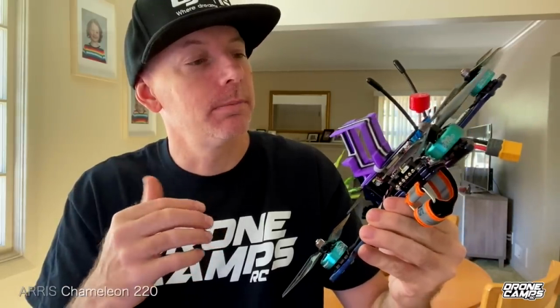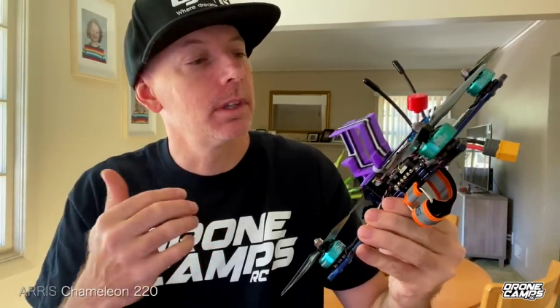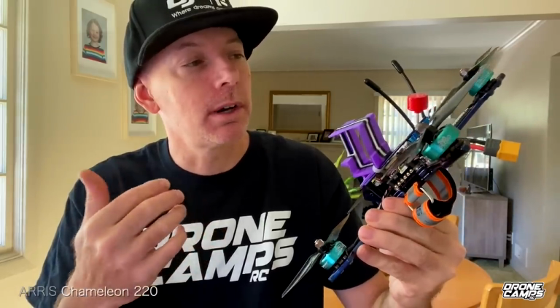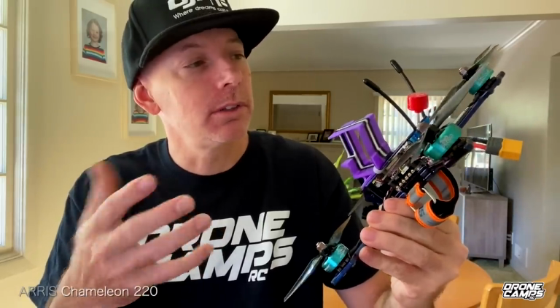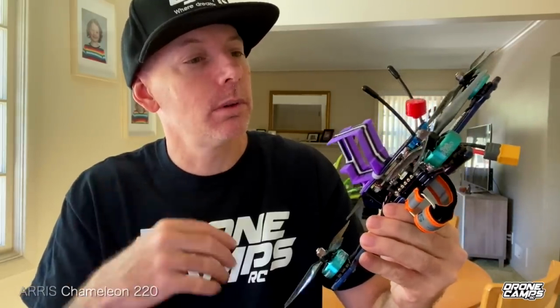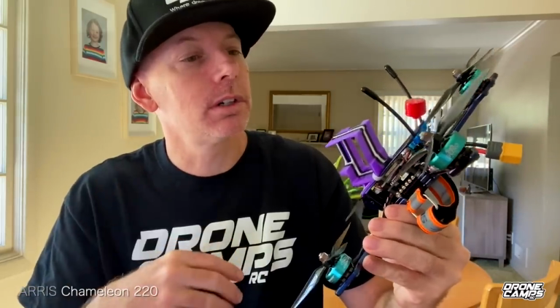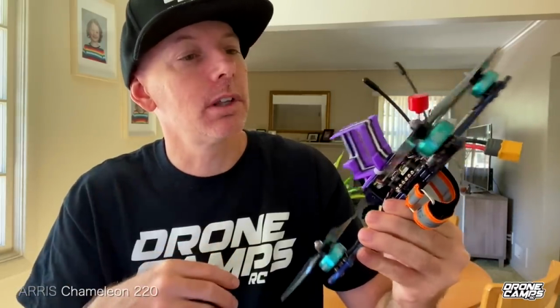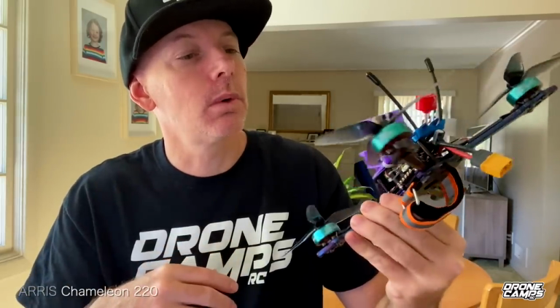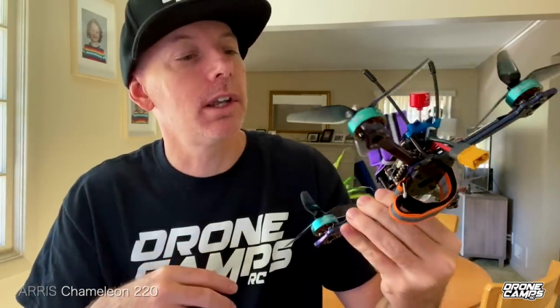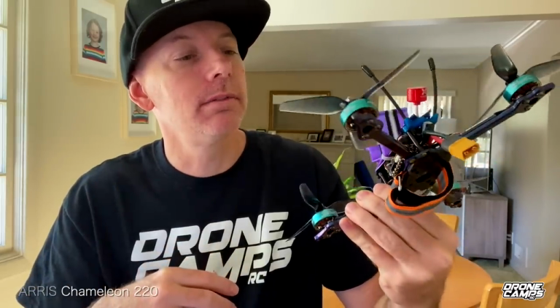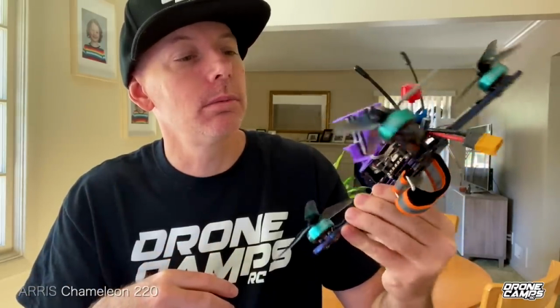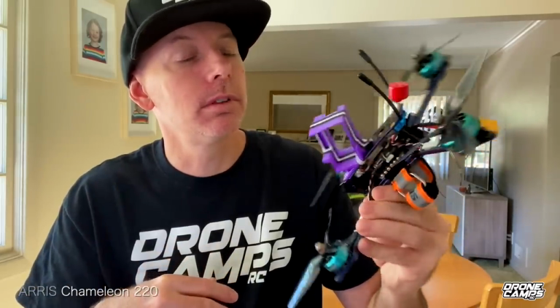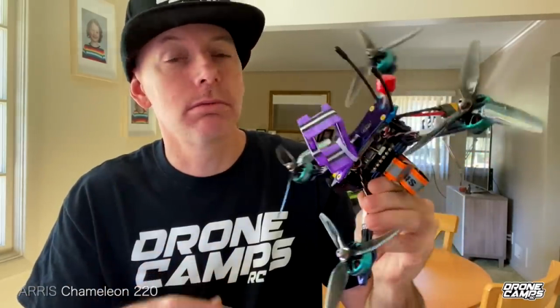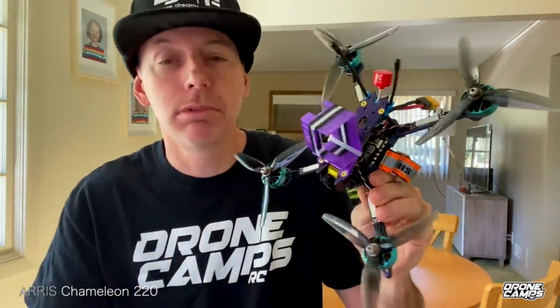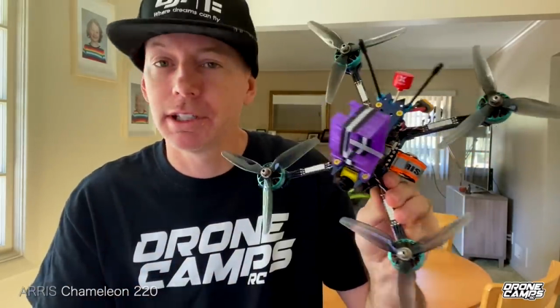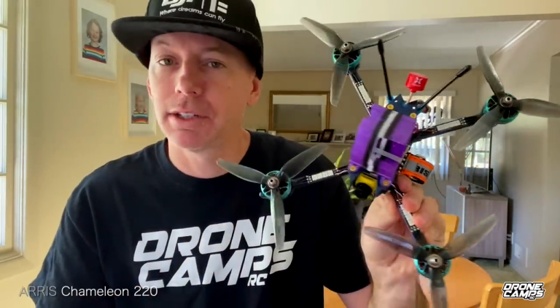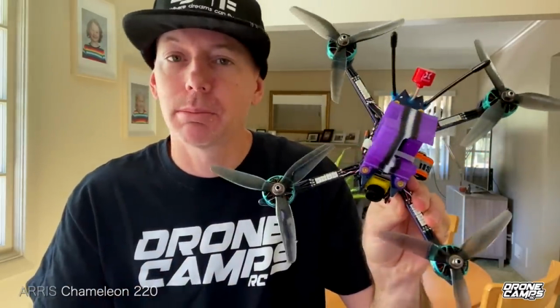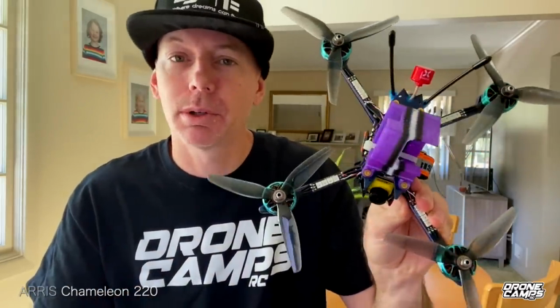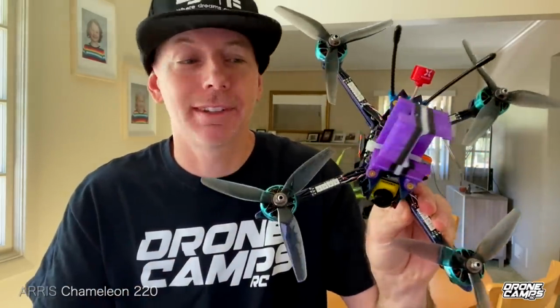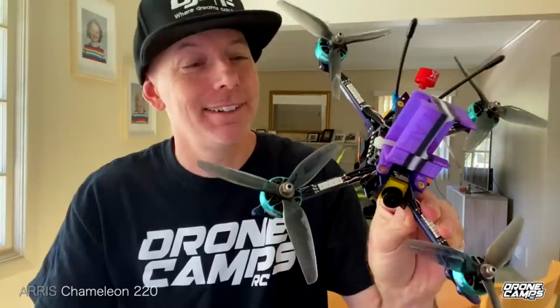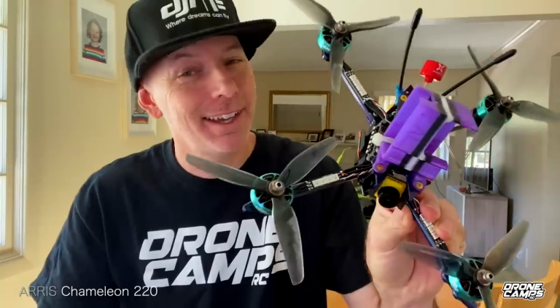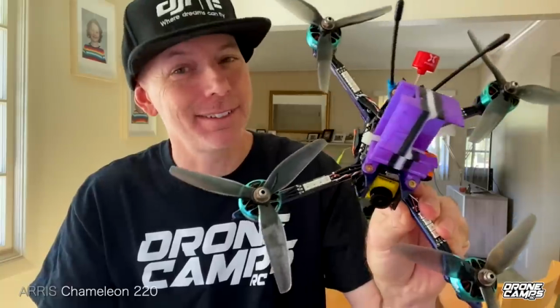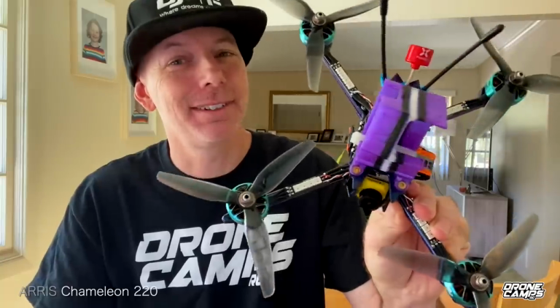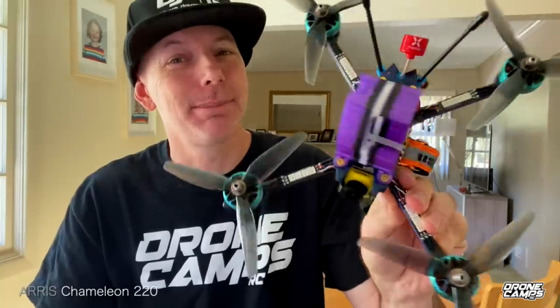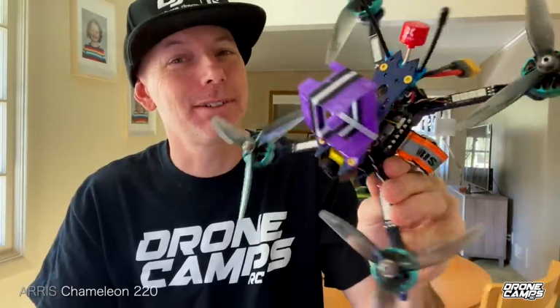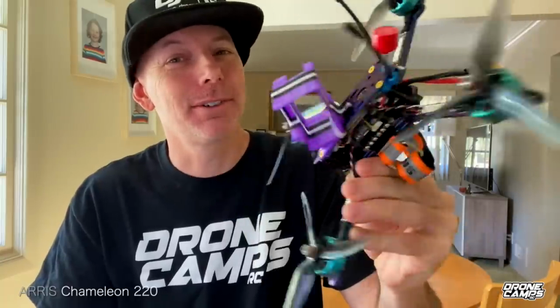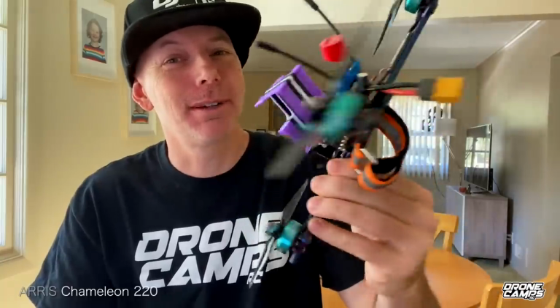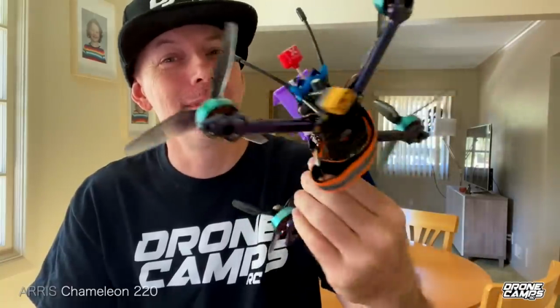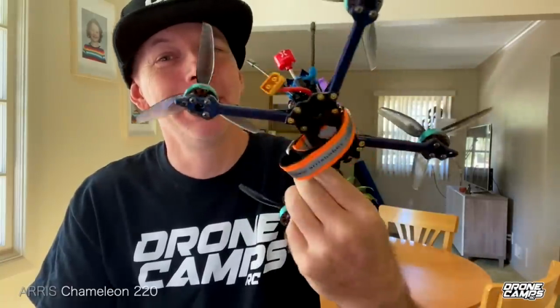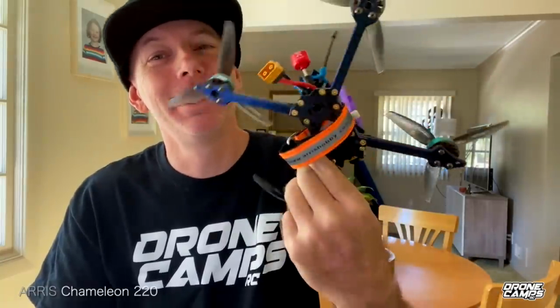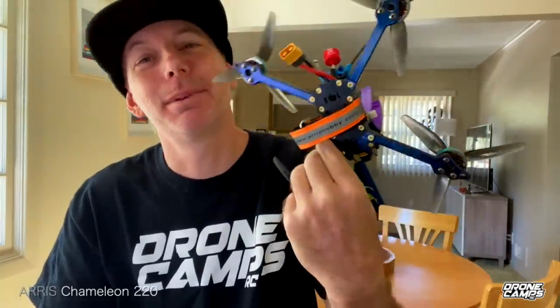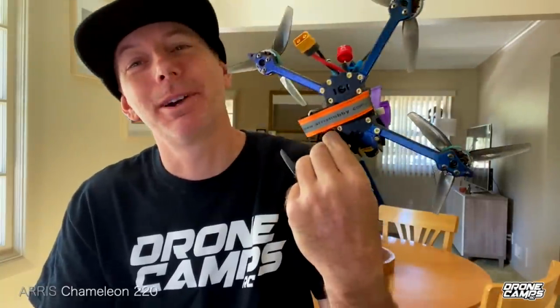I ran a $200 quad with really nice components and an extra special frame. Here we go.